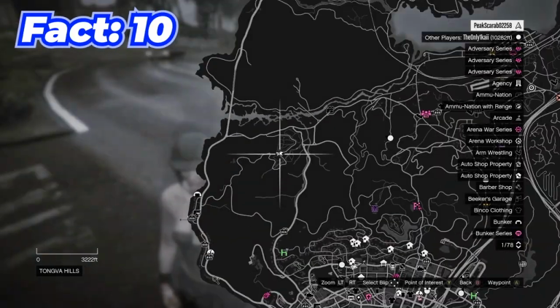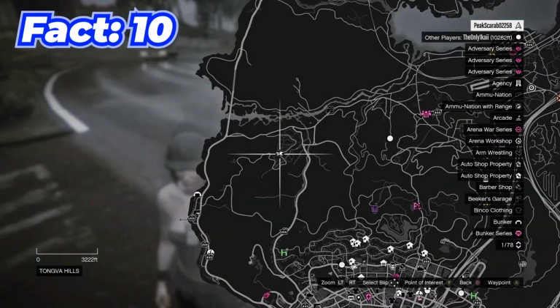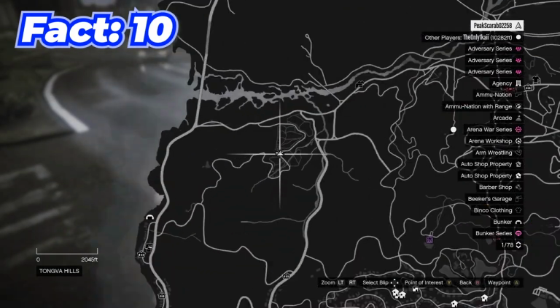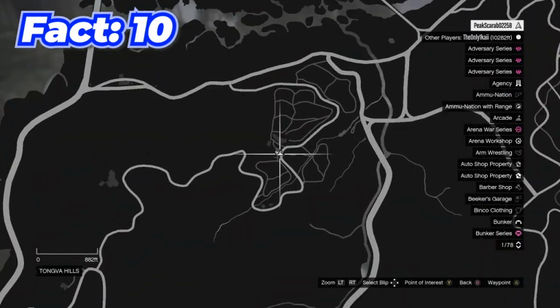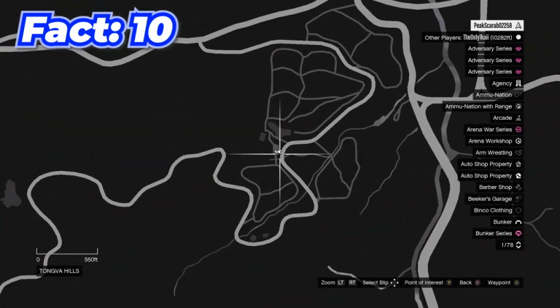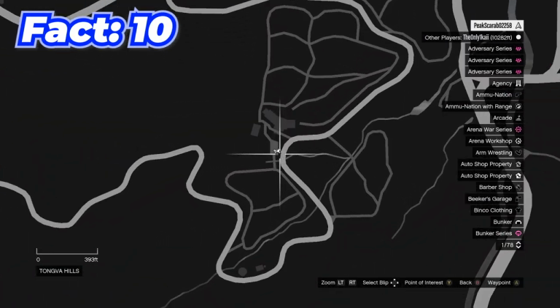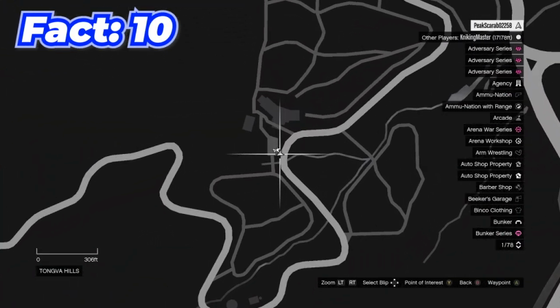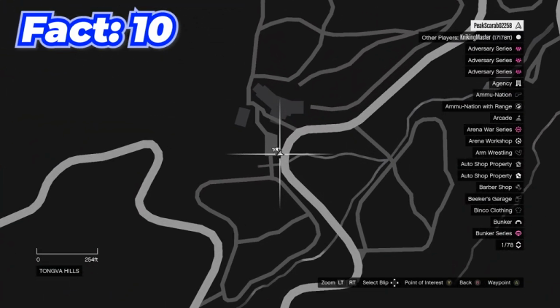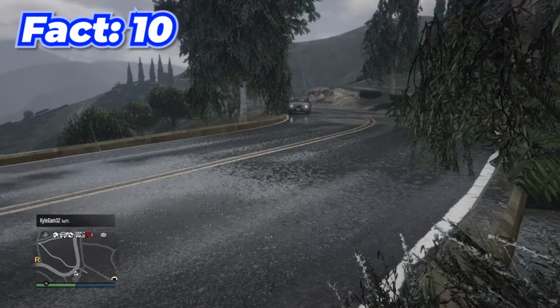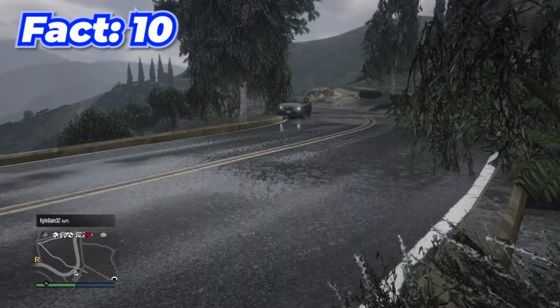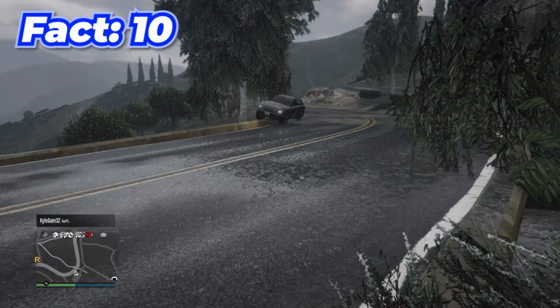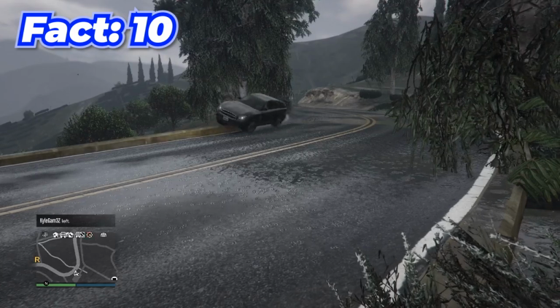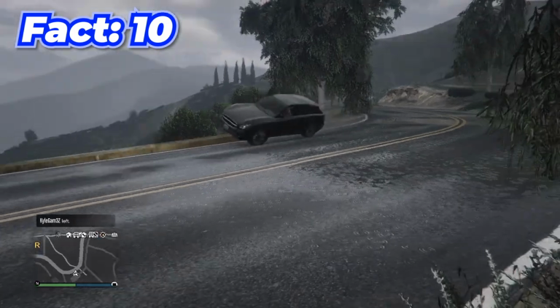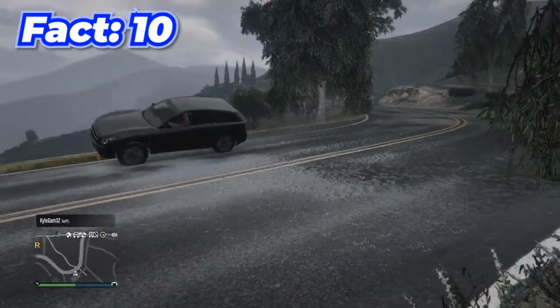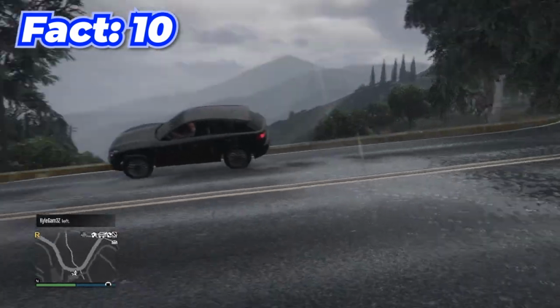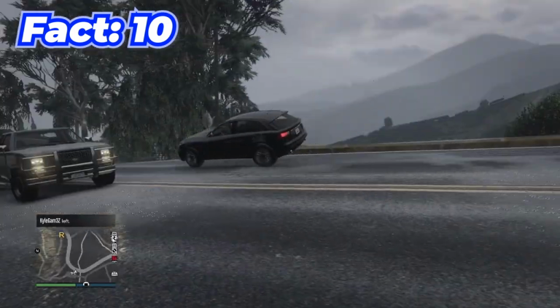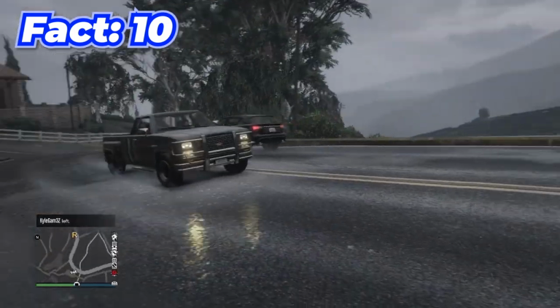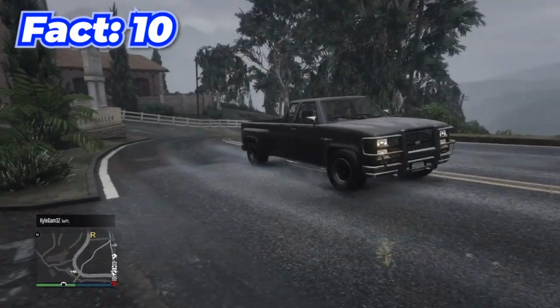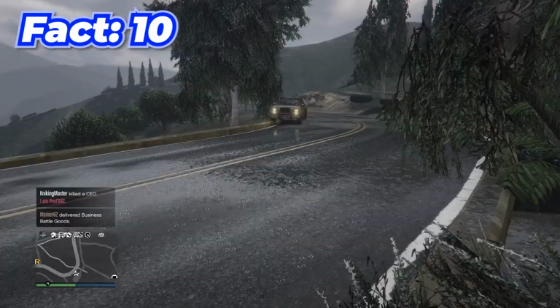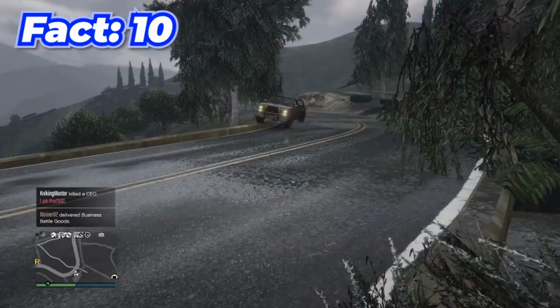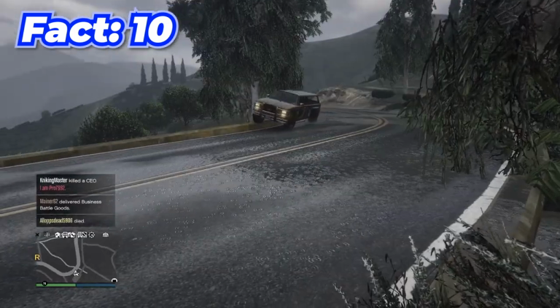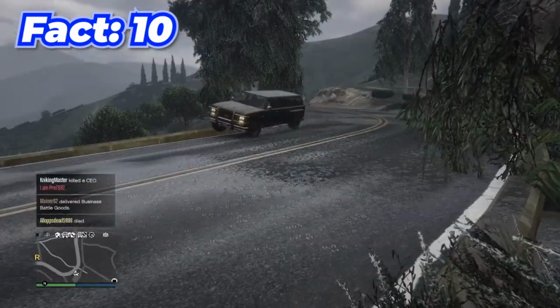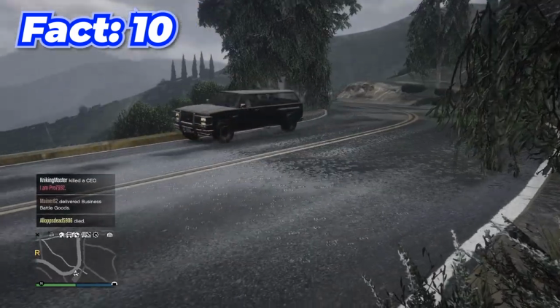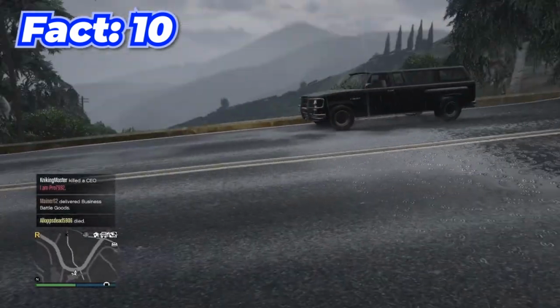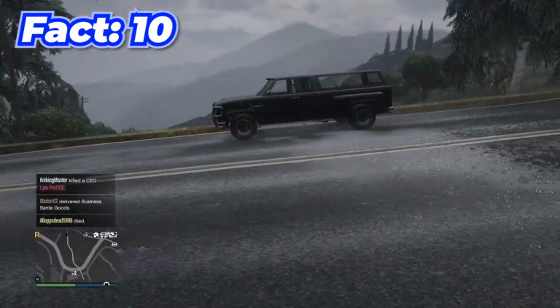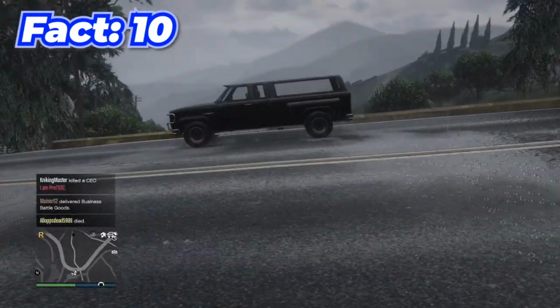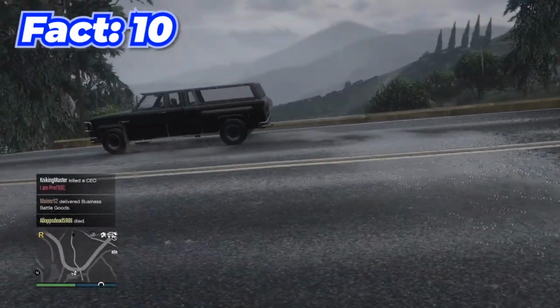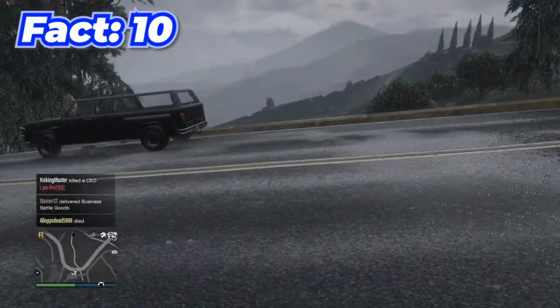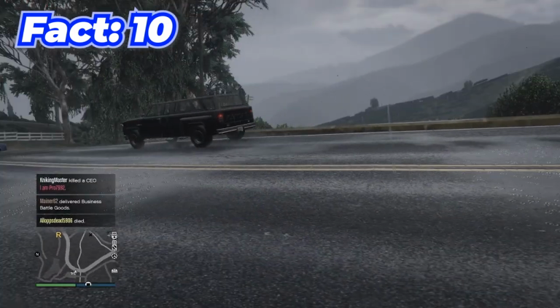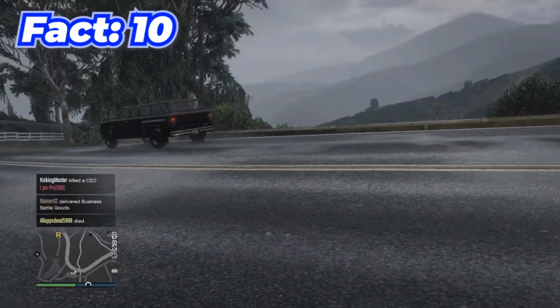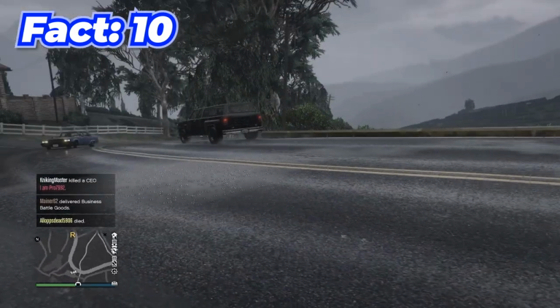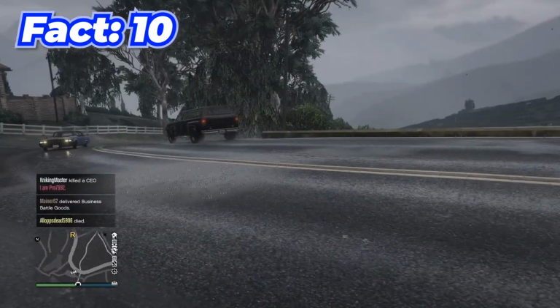When you come to this location on the map and start watching the NPCs driving, you'll notice plenty of them have literally no clue how to drive.